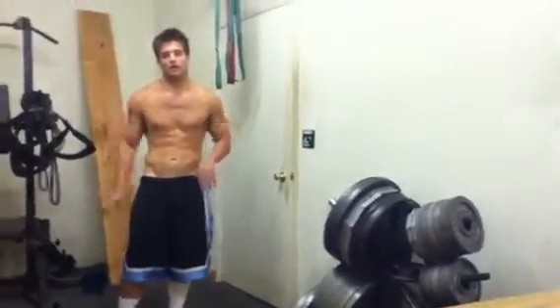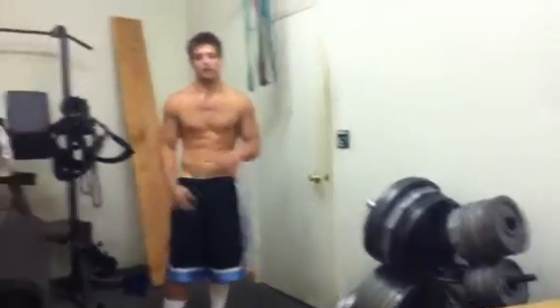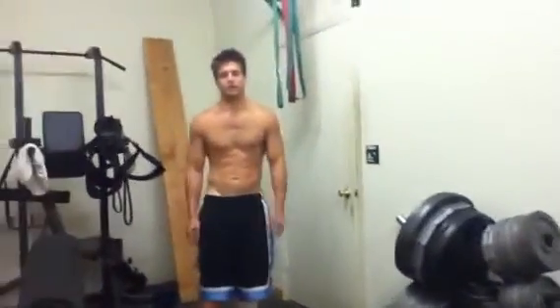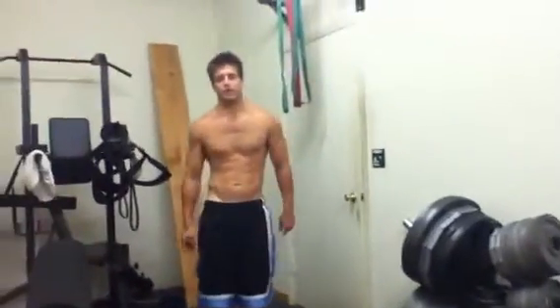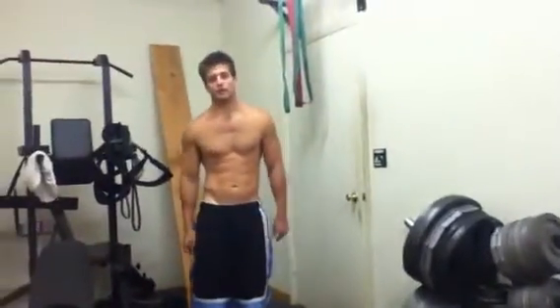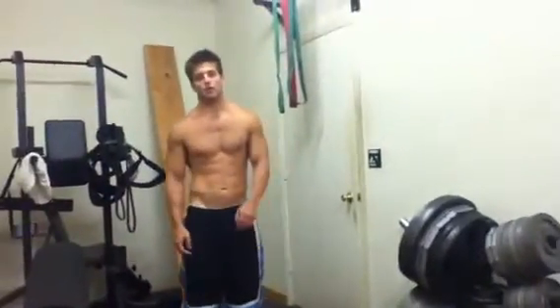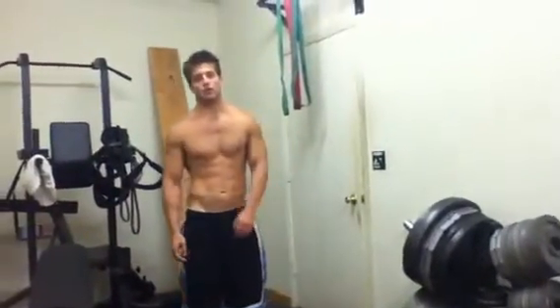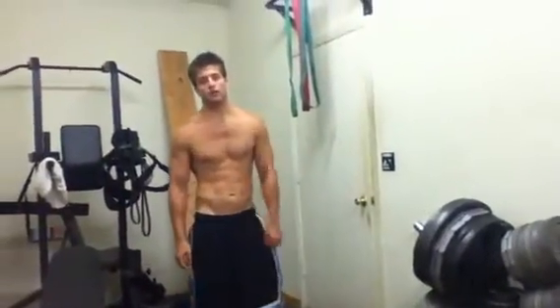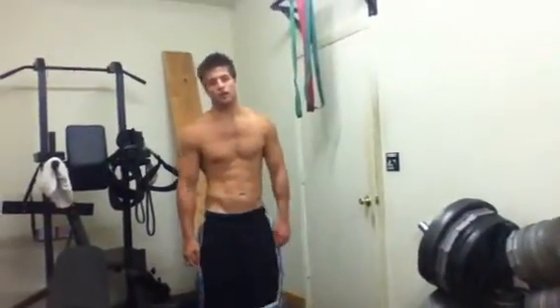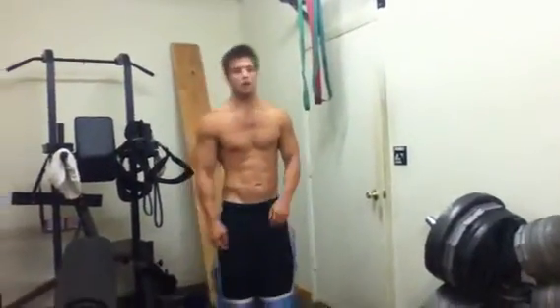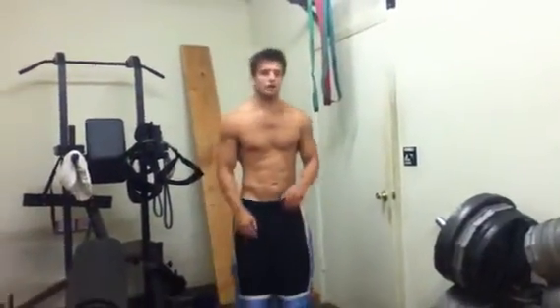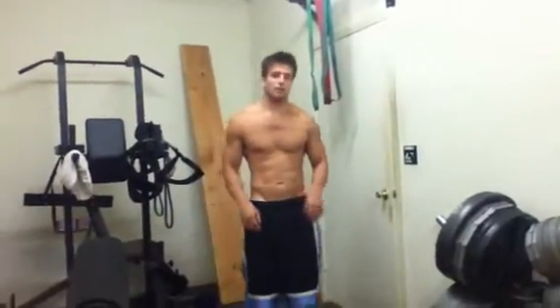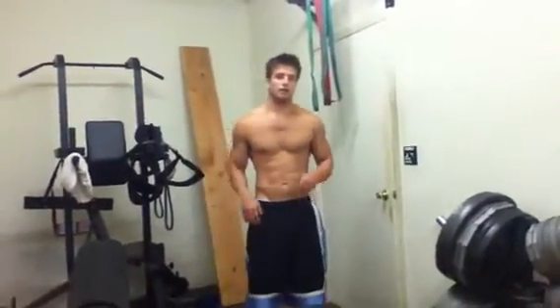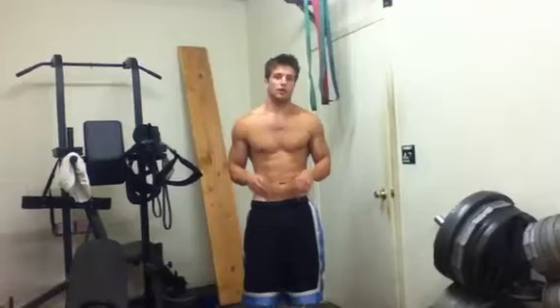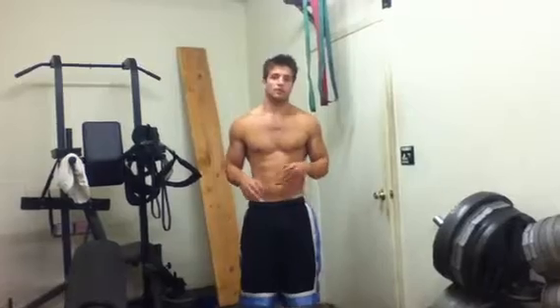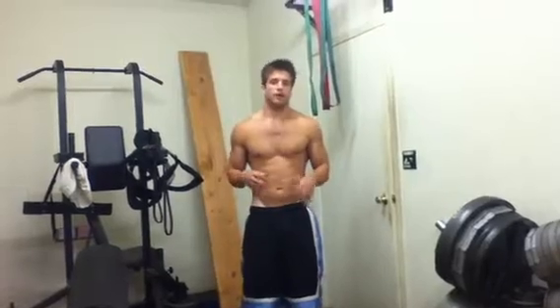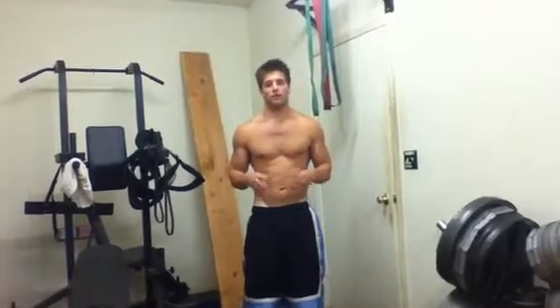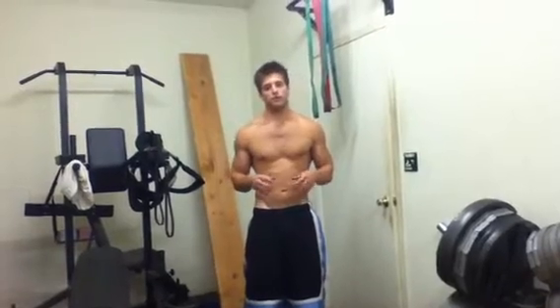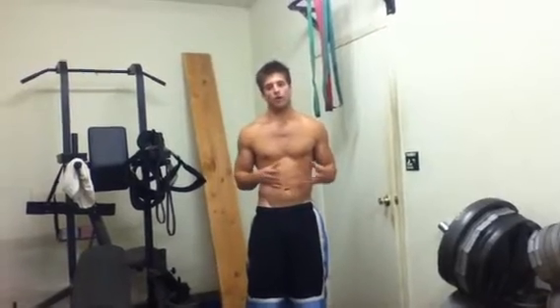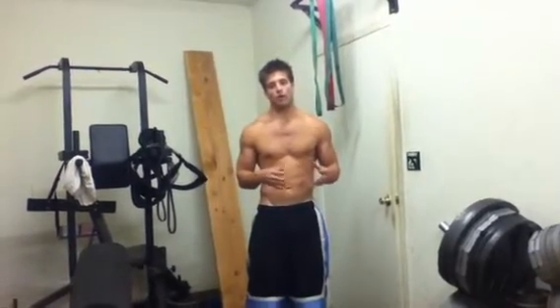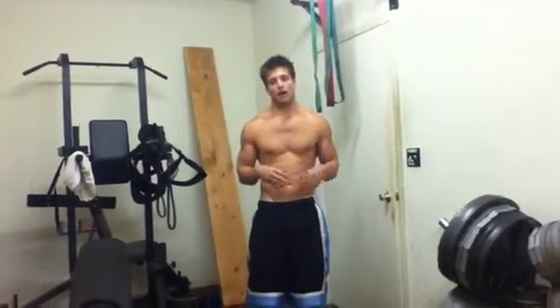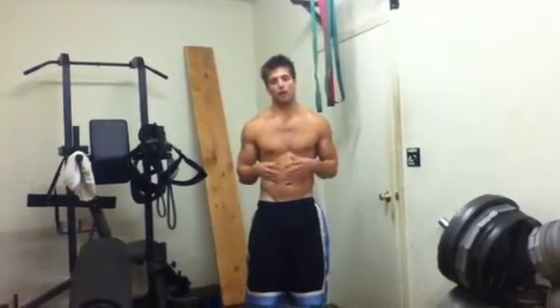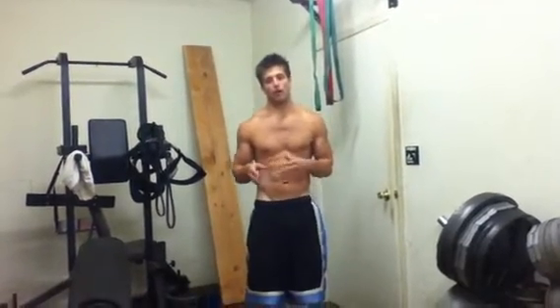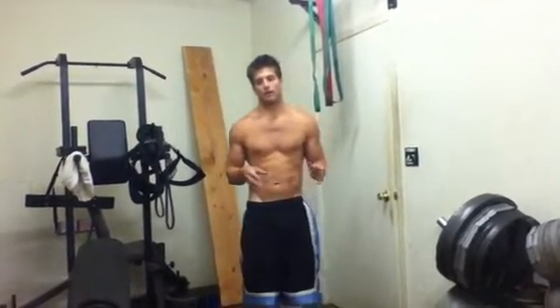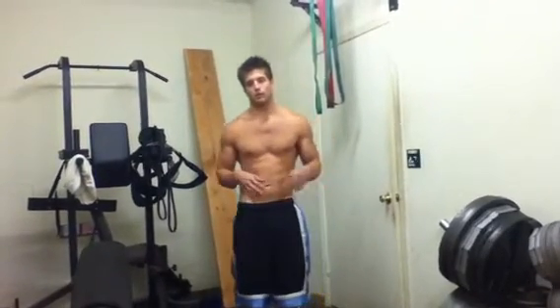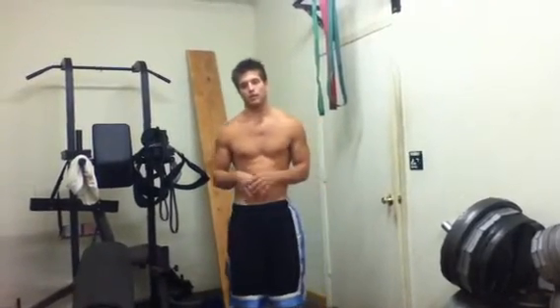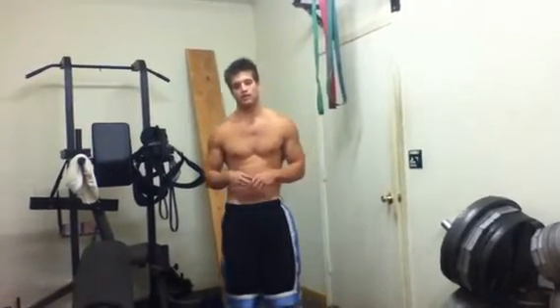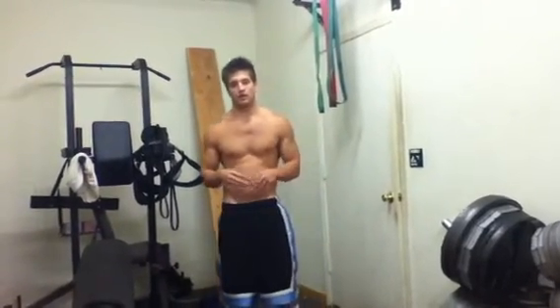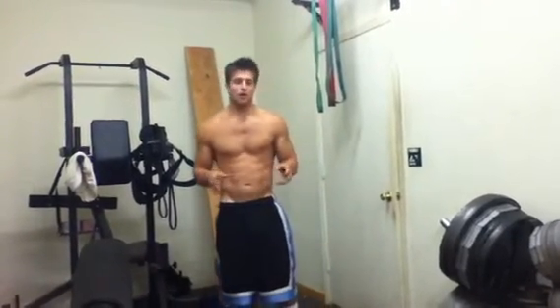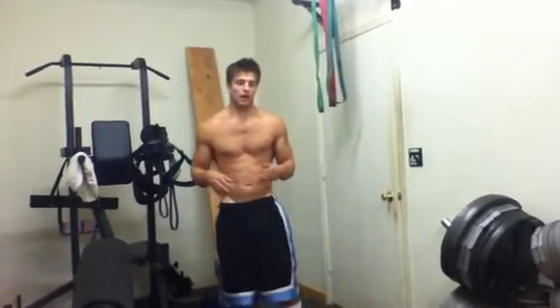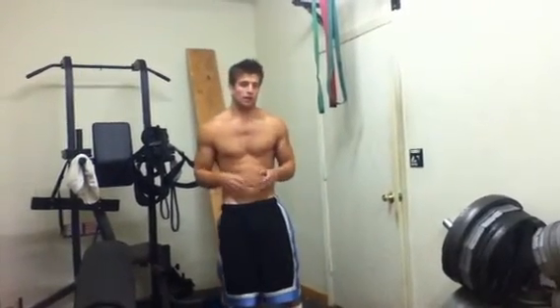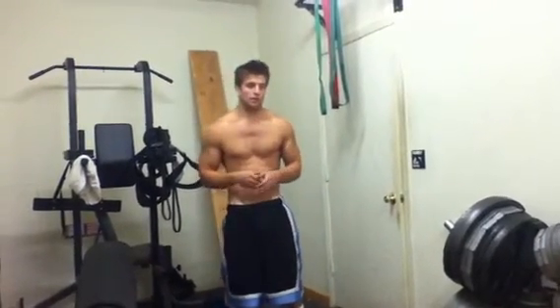Hey, what's up guys? Roman here. So I've been getting questions about what I'm doing for my workout, what my workout split is, and what I recommend.